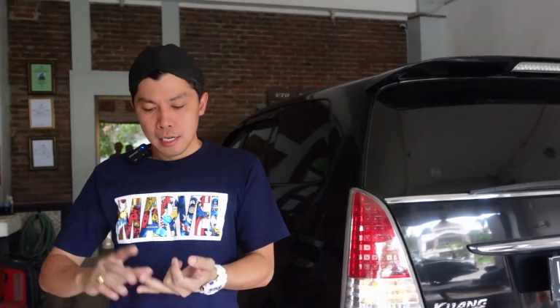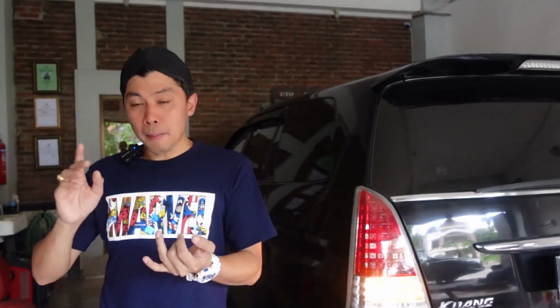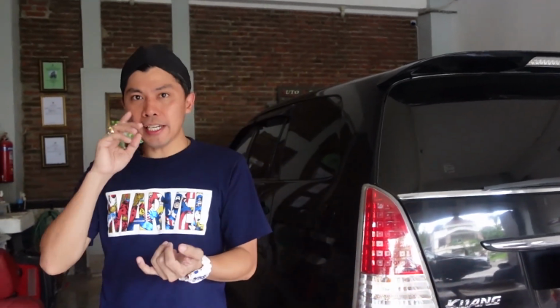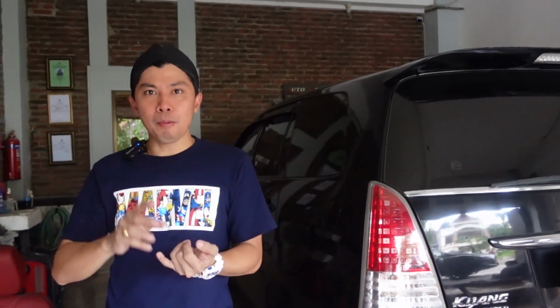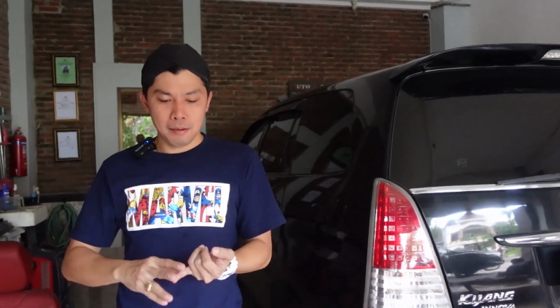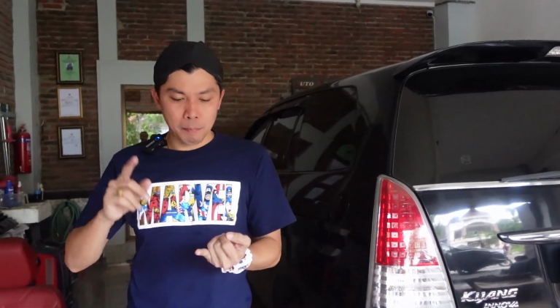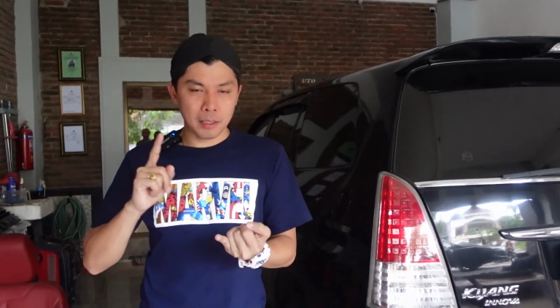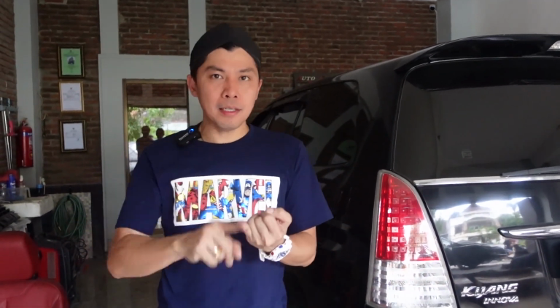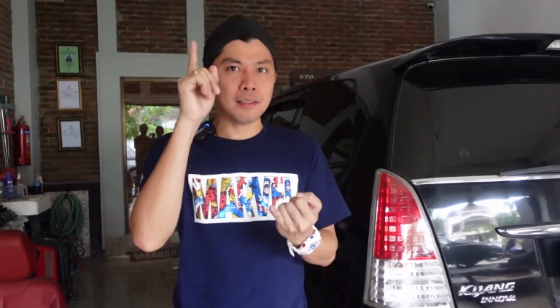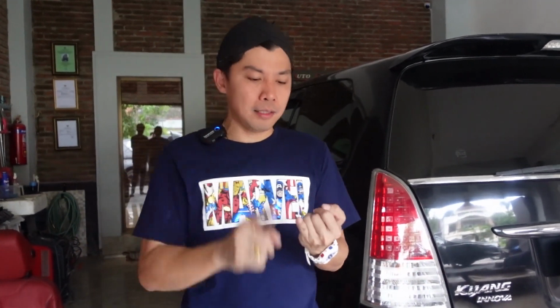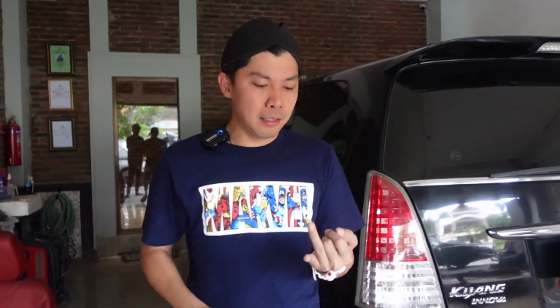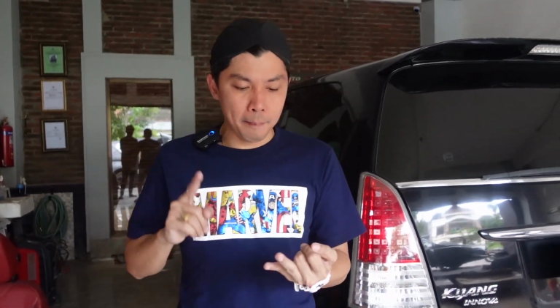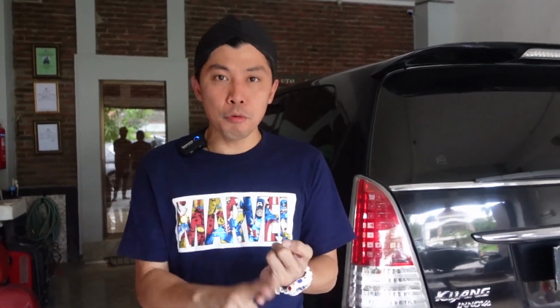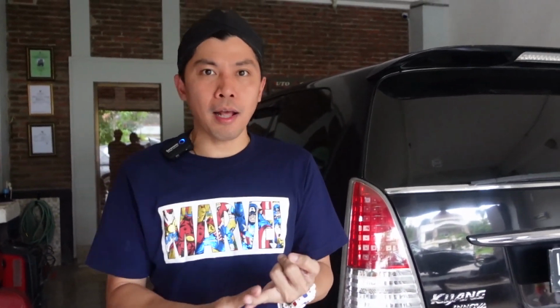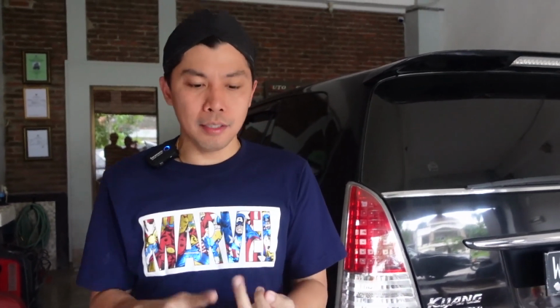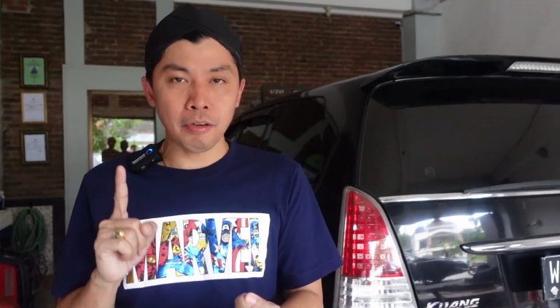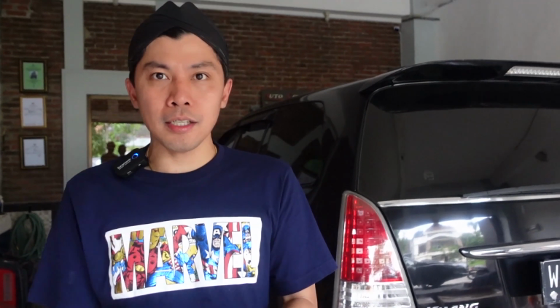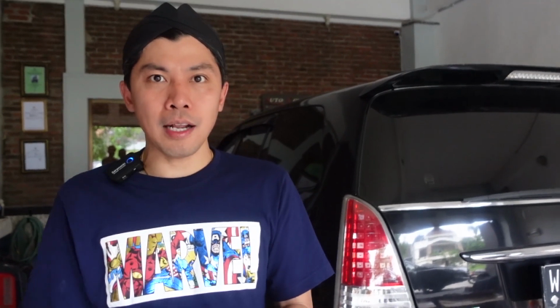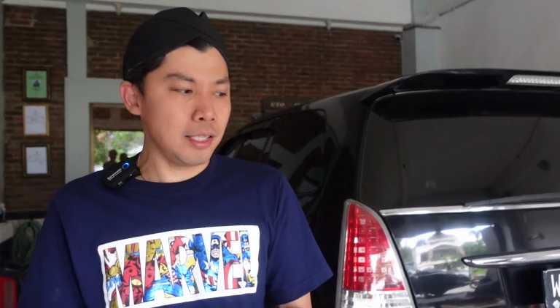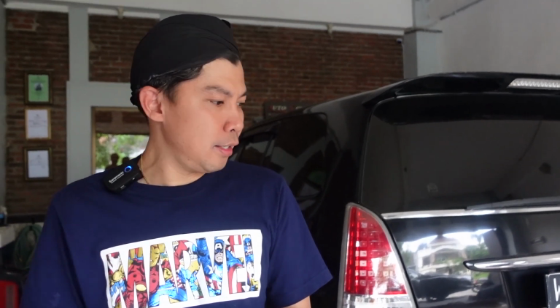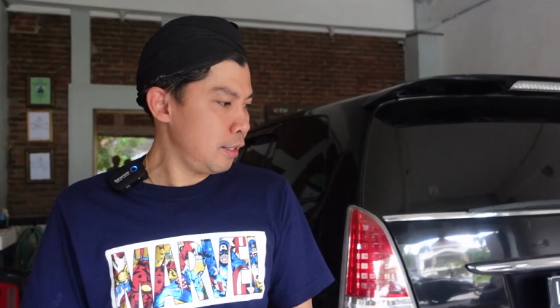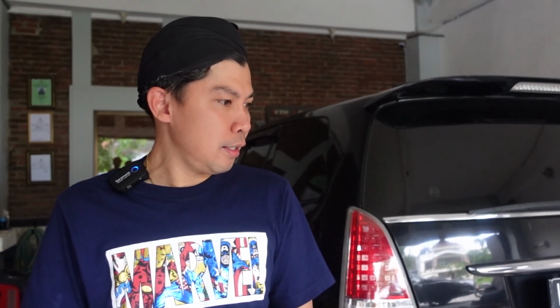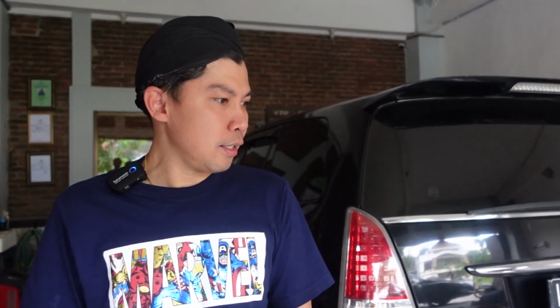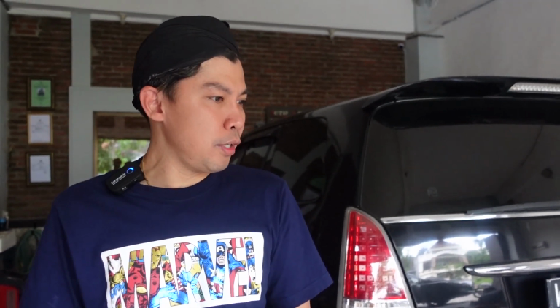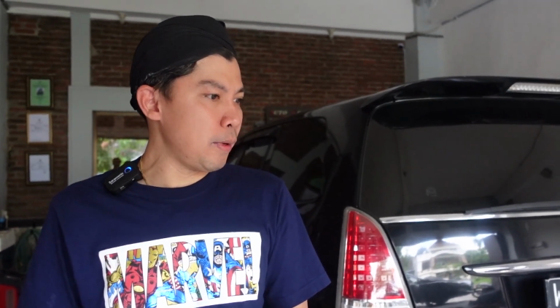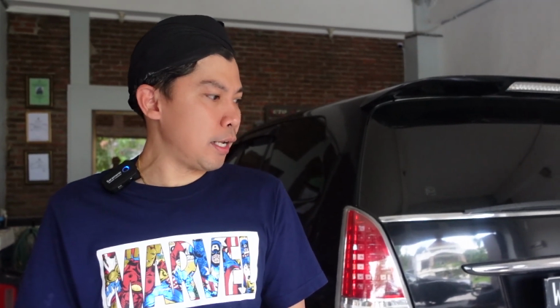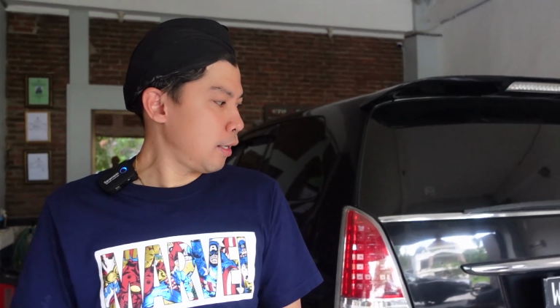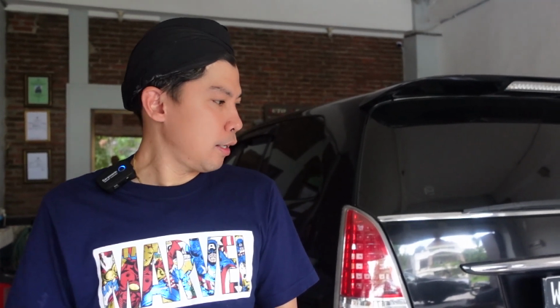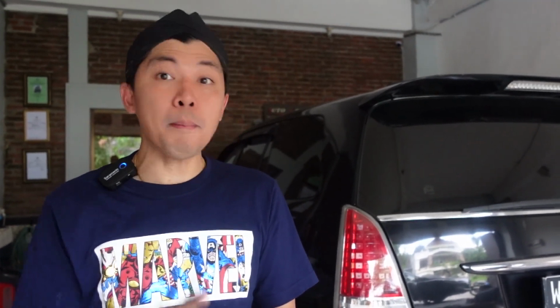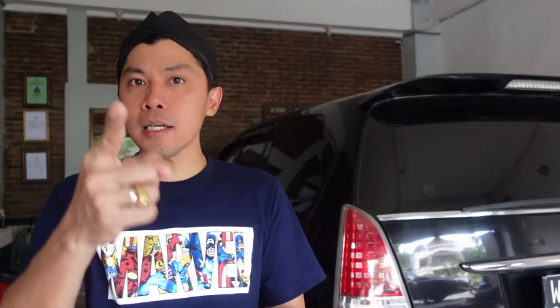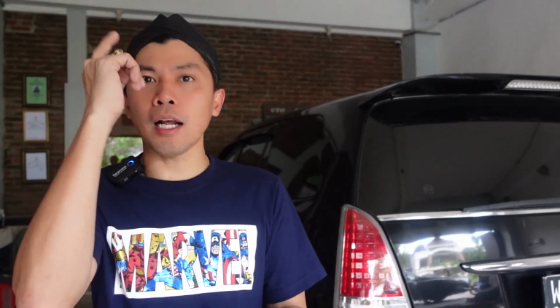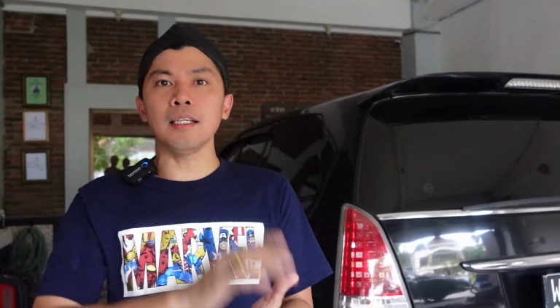Apa aja yang dirubah? Bumper depan ganti, lampu ganti, fender ganti. Kemudian apa lagi ya? Kamu harus ganti.